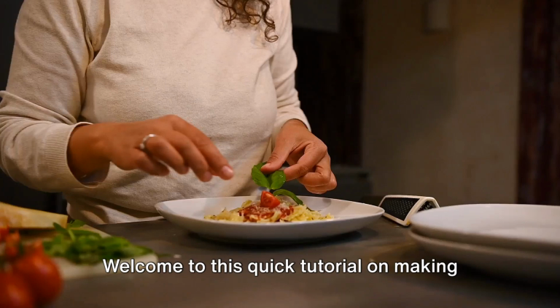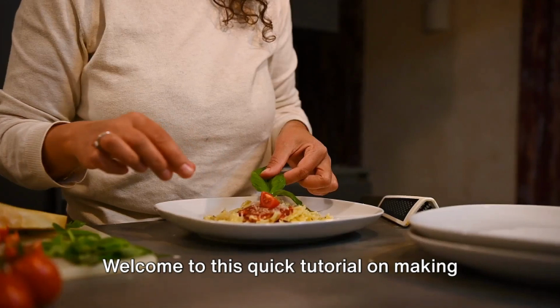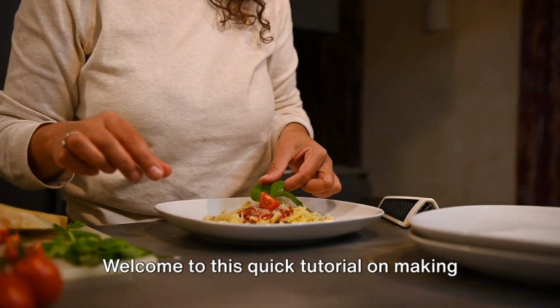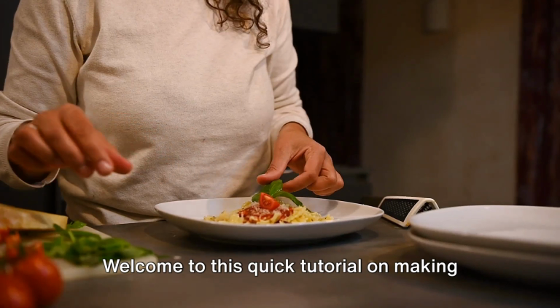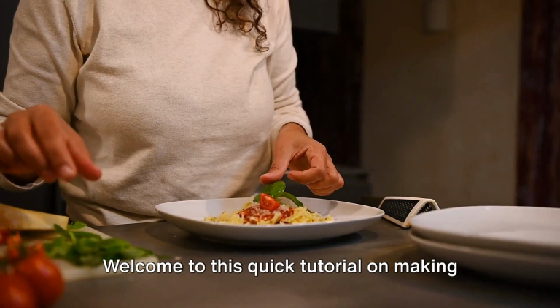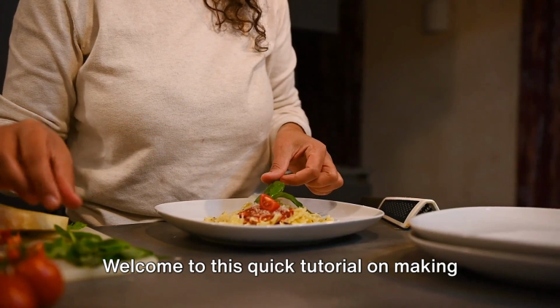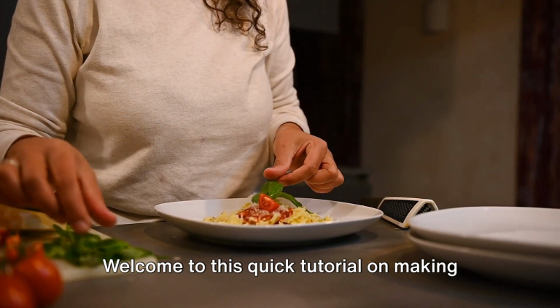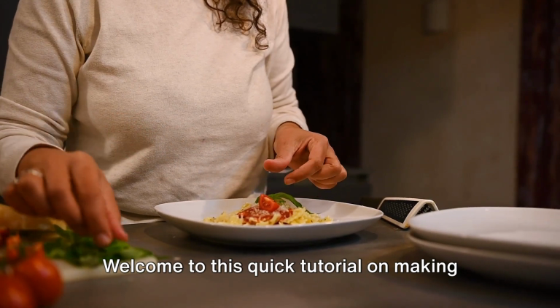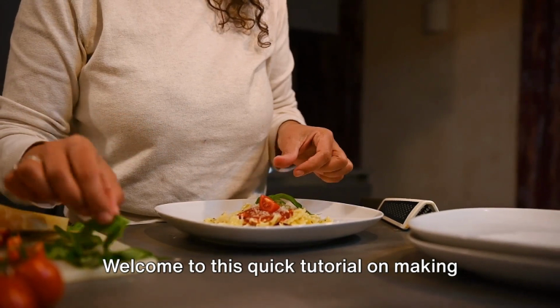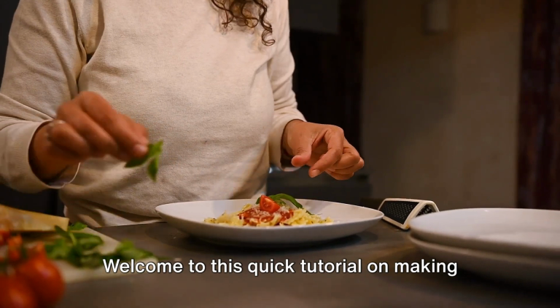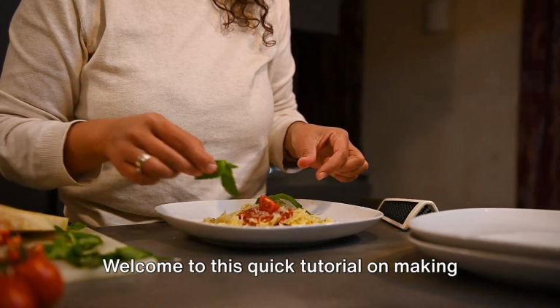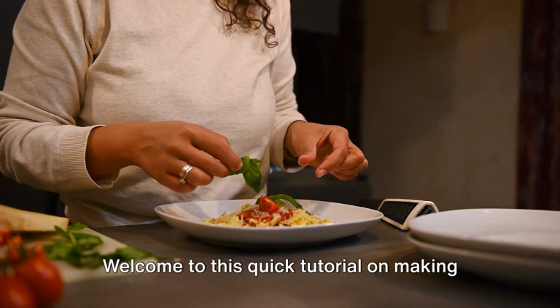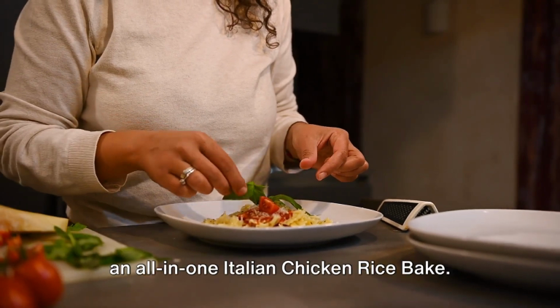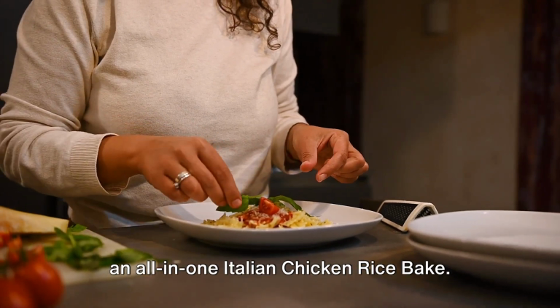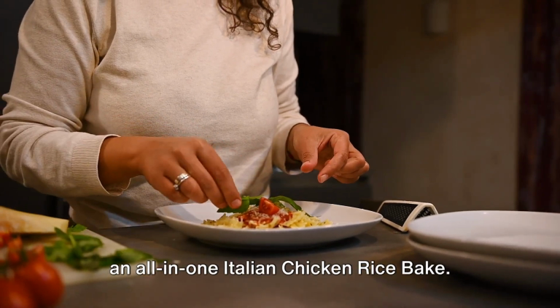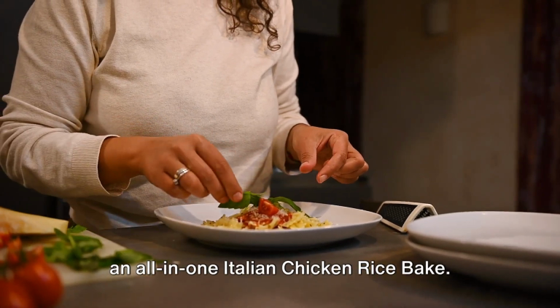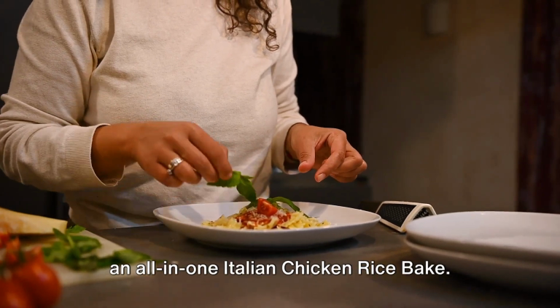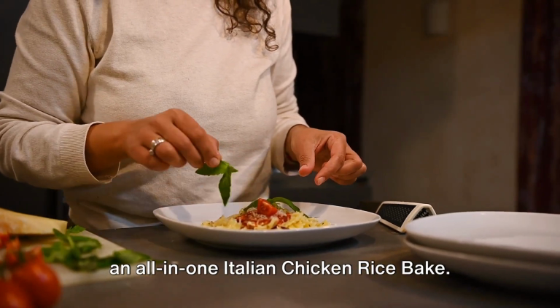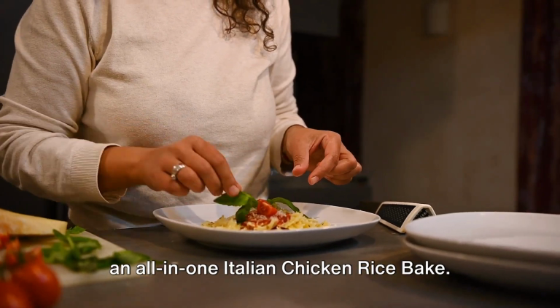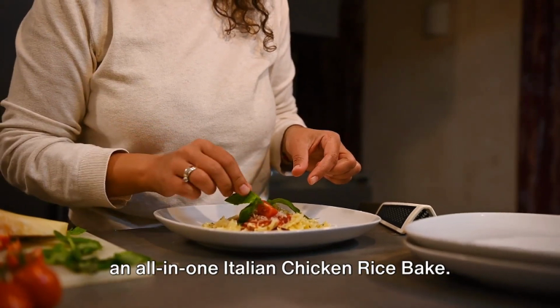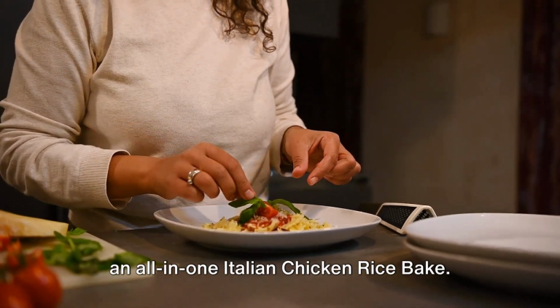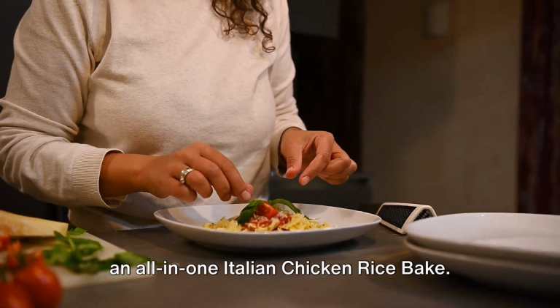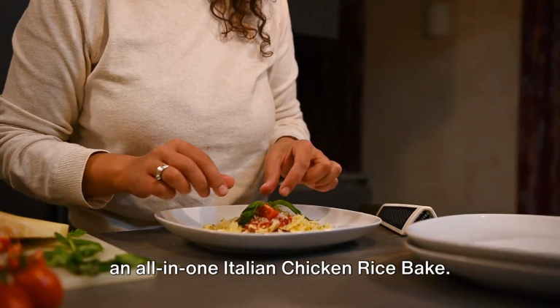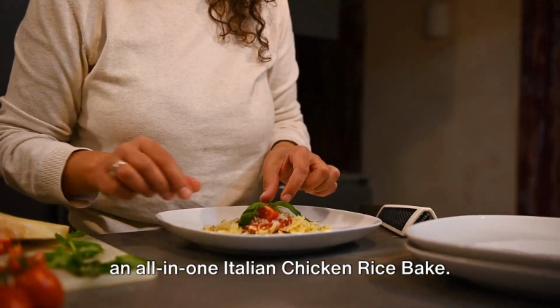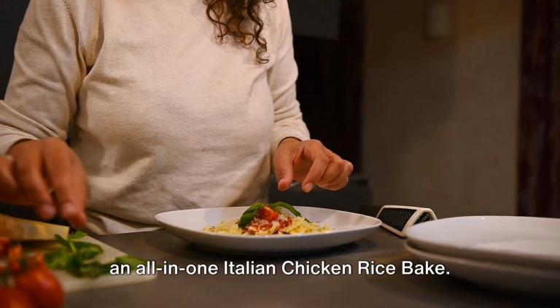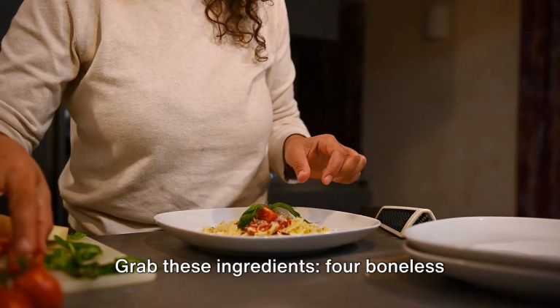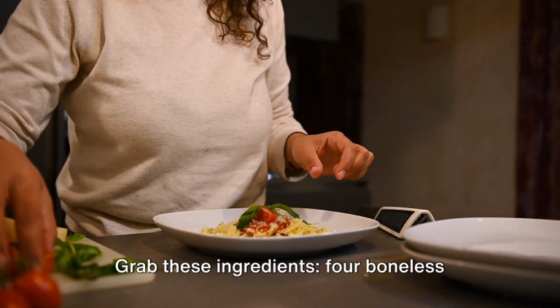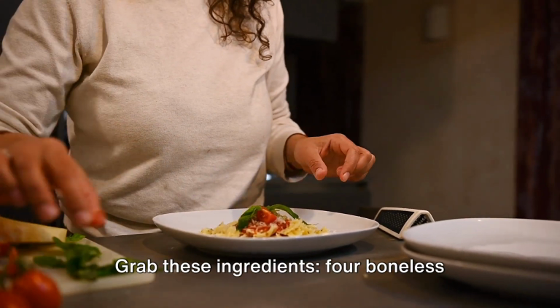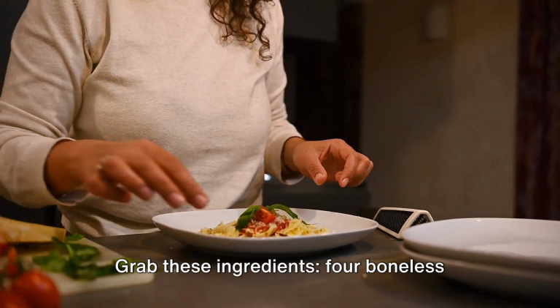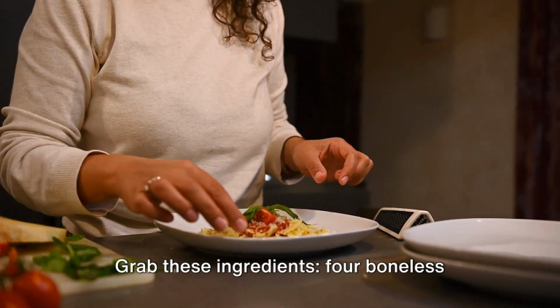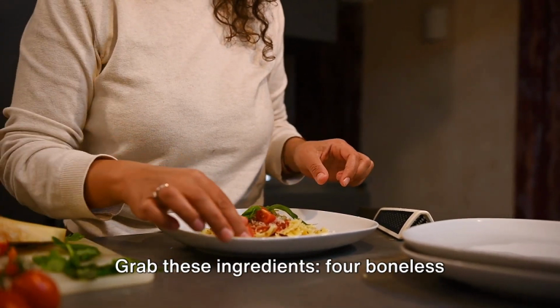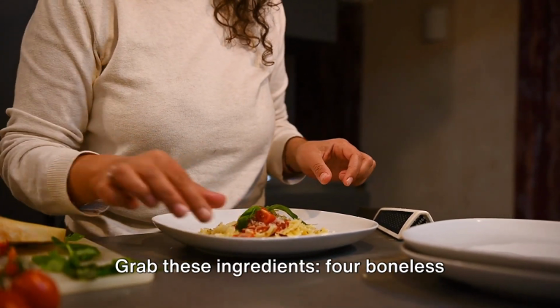Welcome to this quick tutorial on making an all-in-one Italian chicken rice bake. Grab these ingredients.